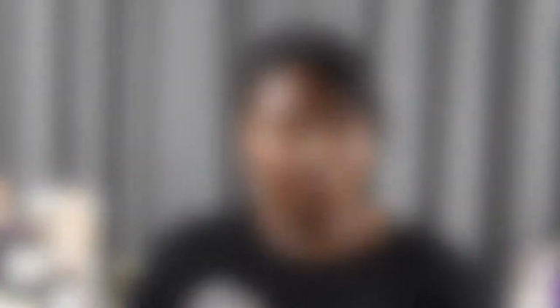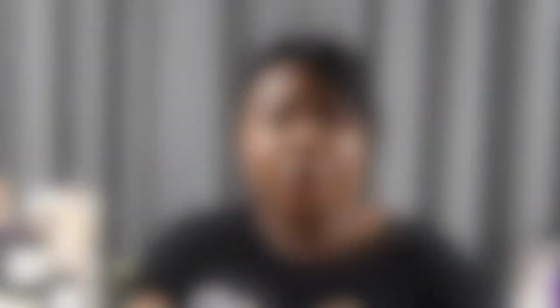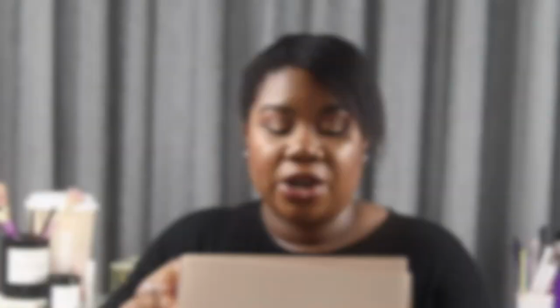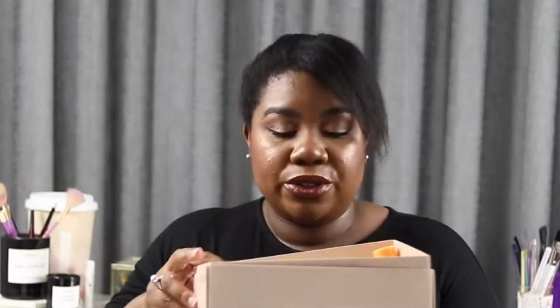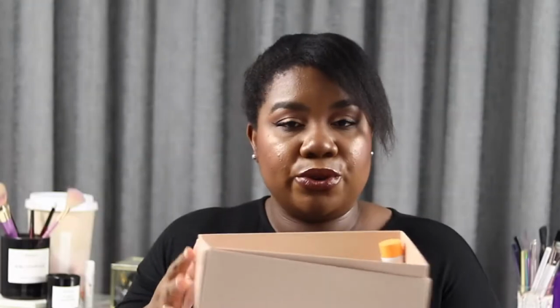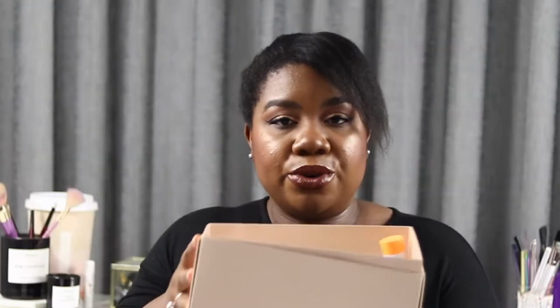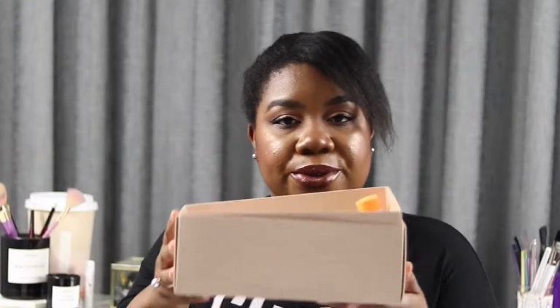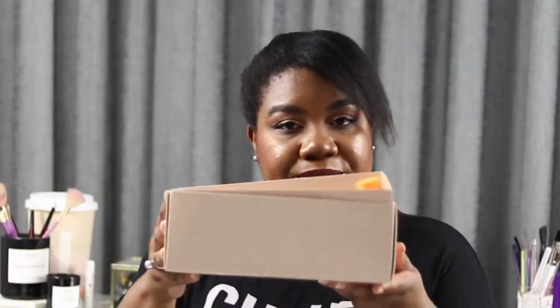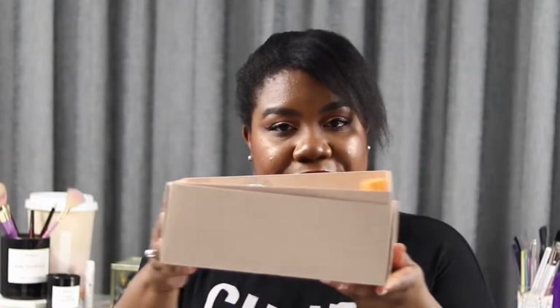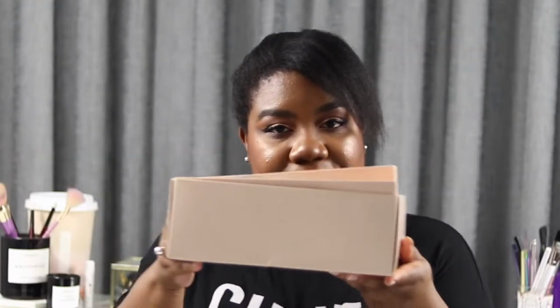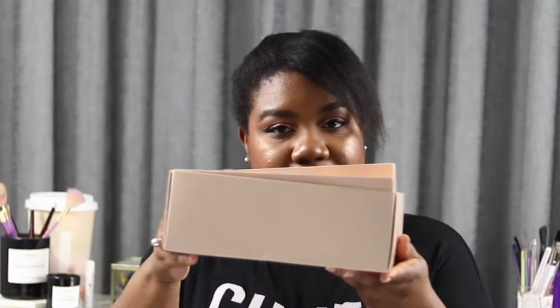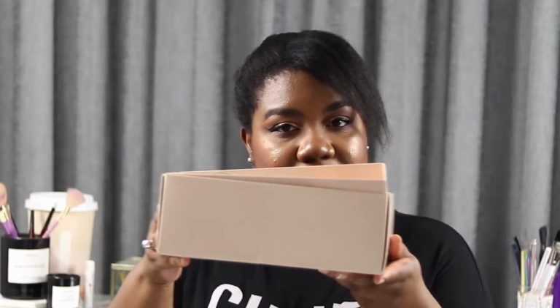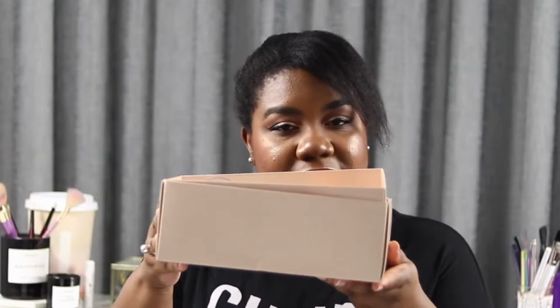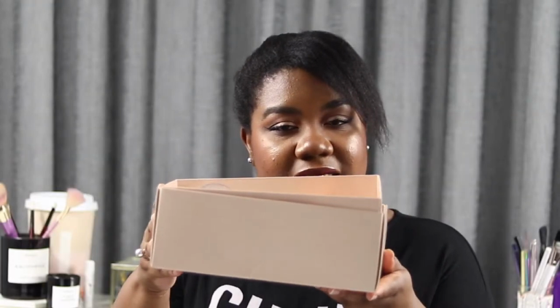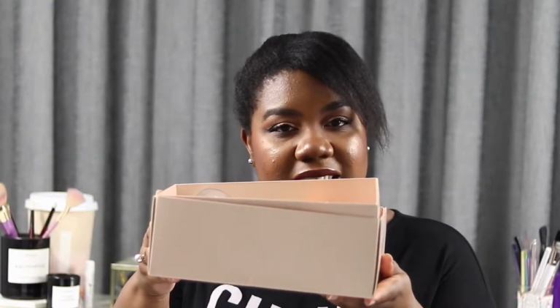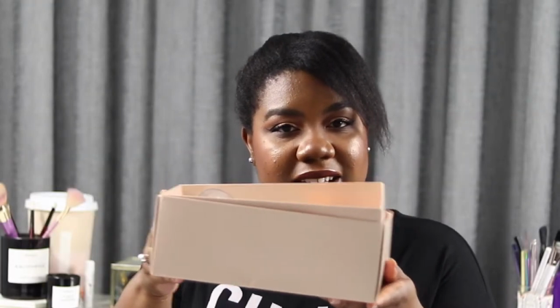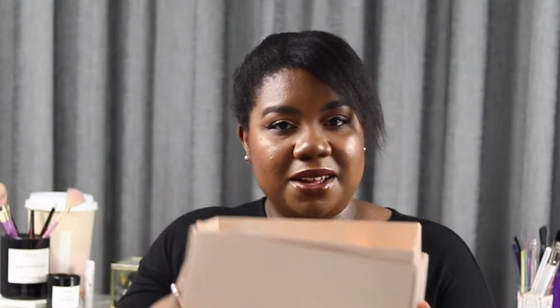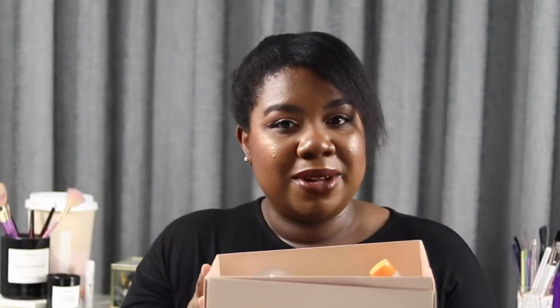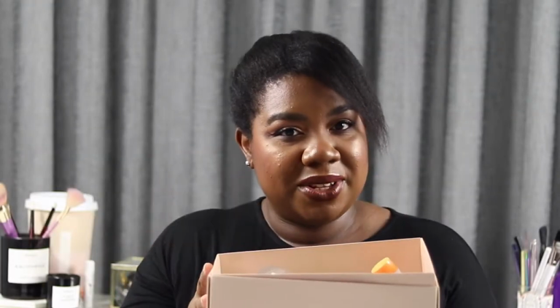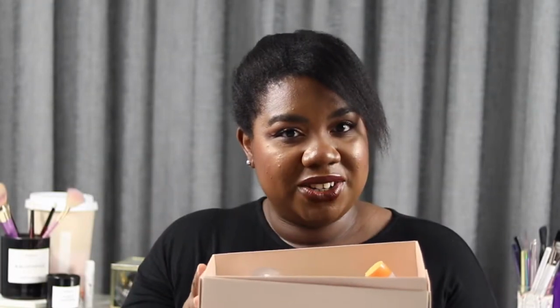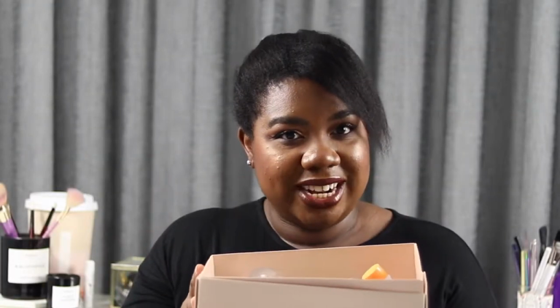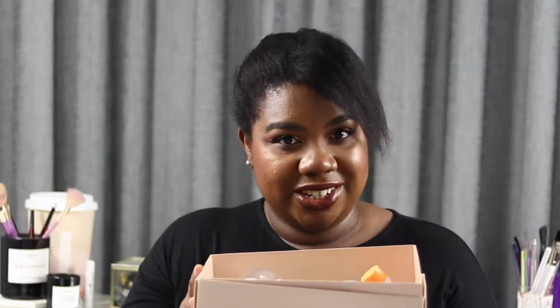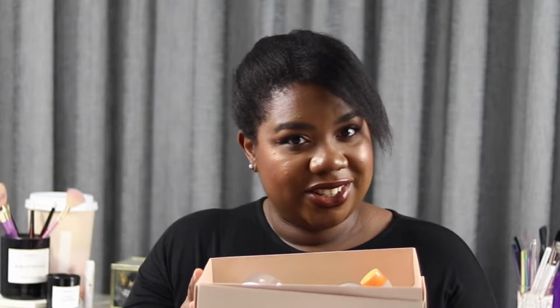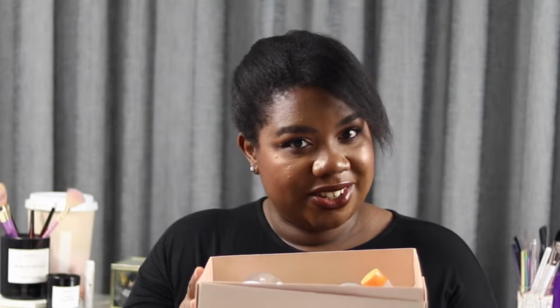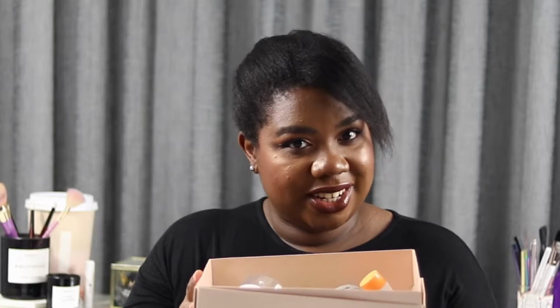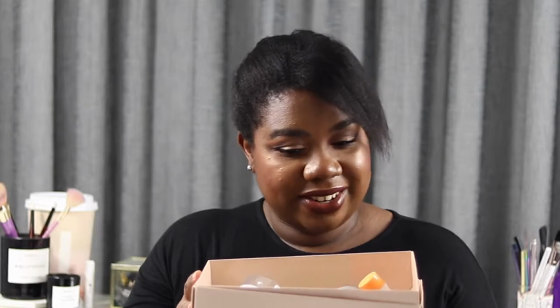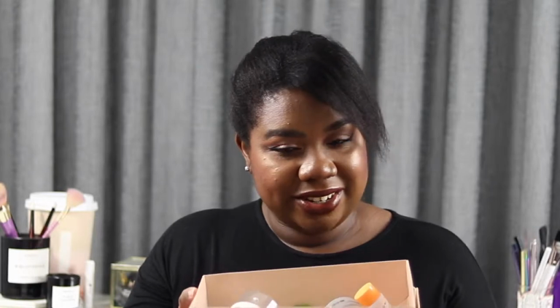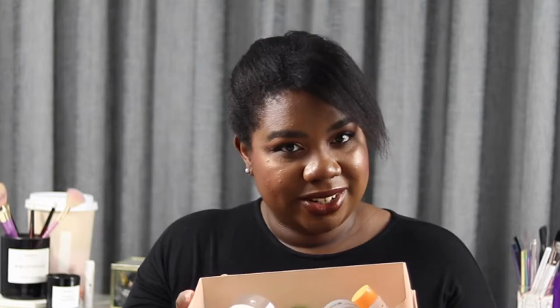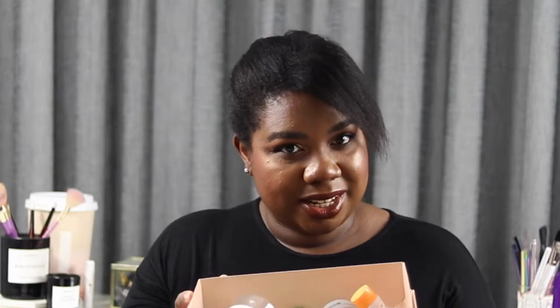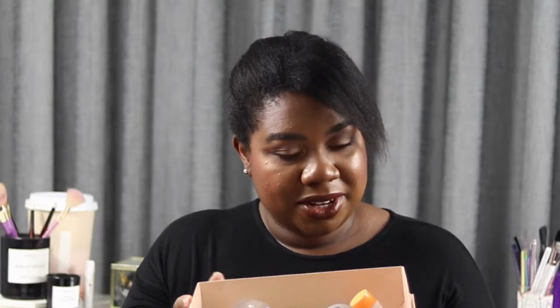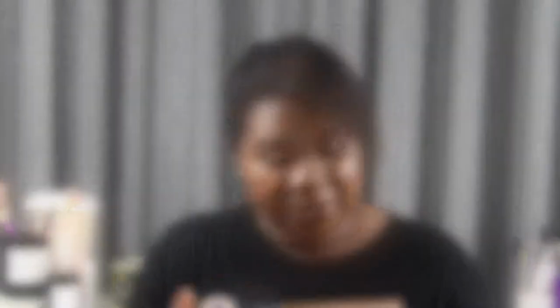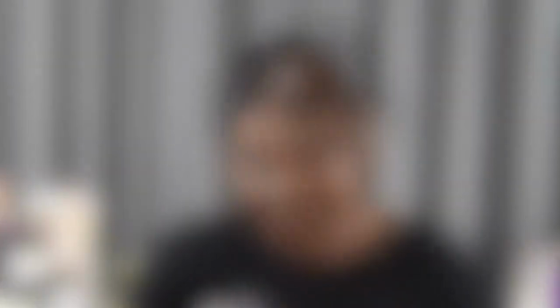We are going through my beauty trash. So stick around. It's going to be good.